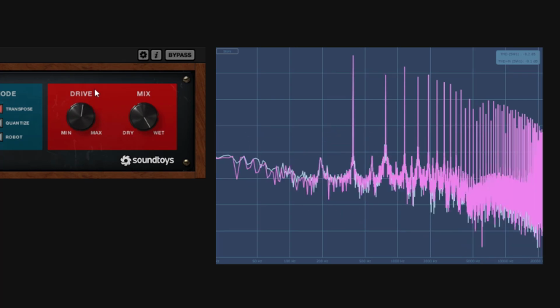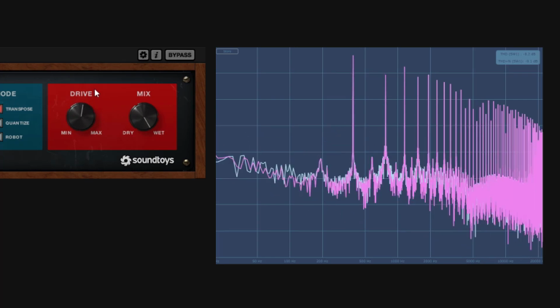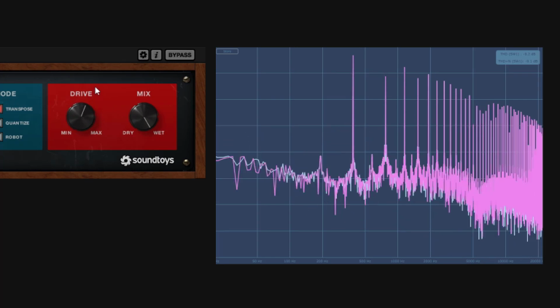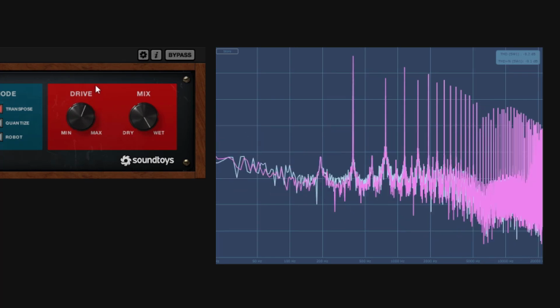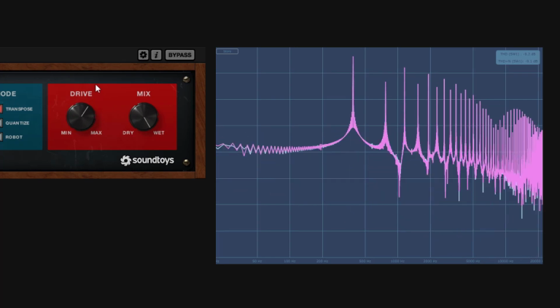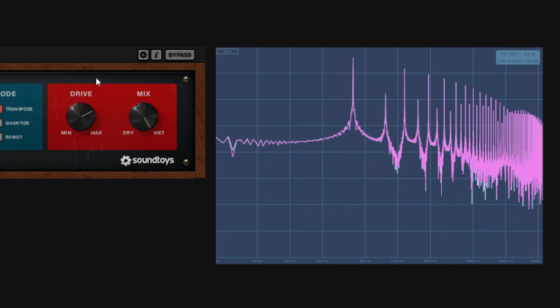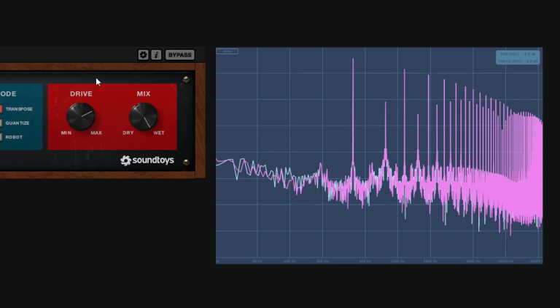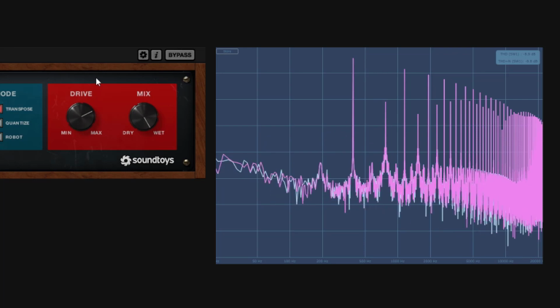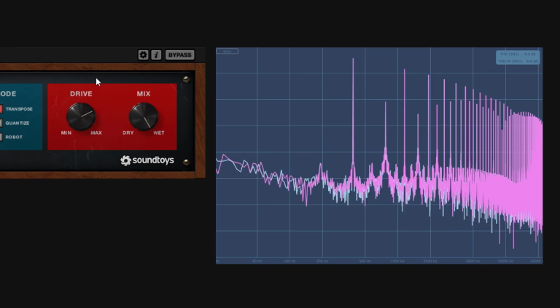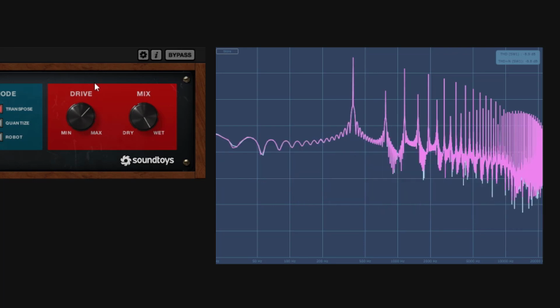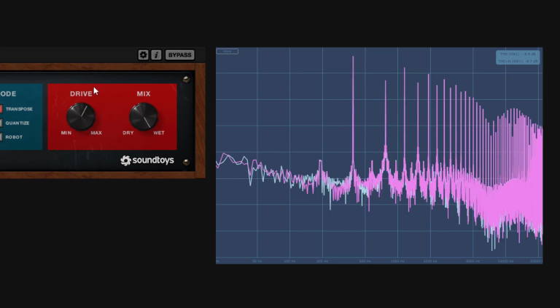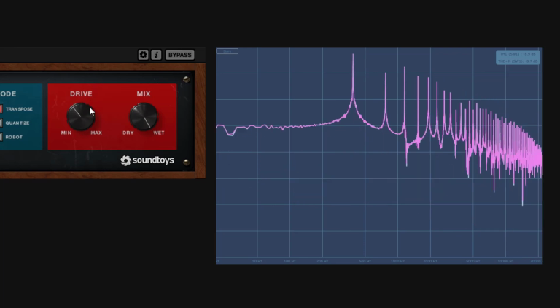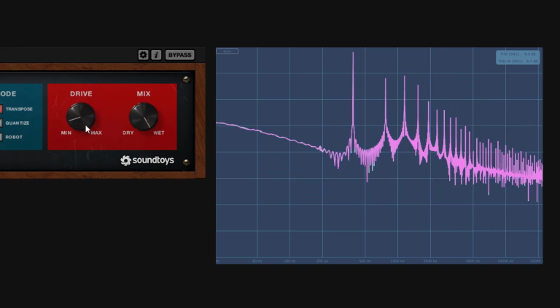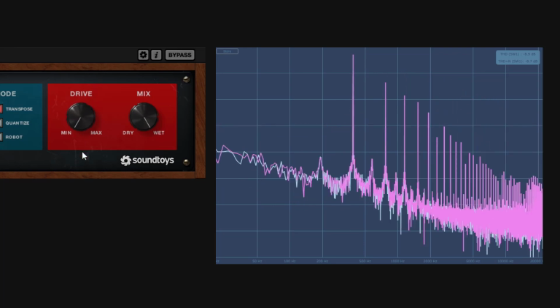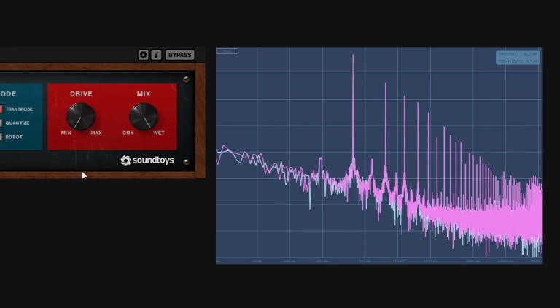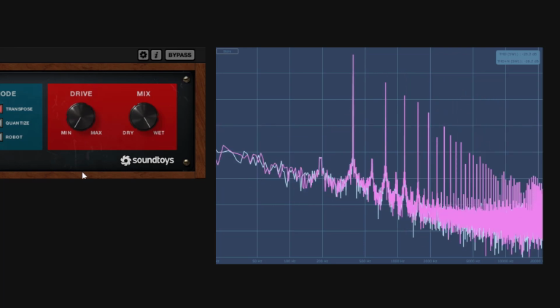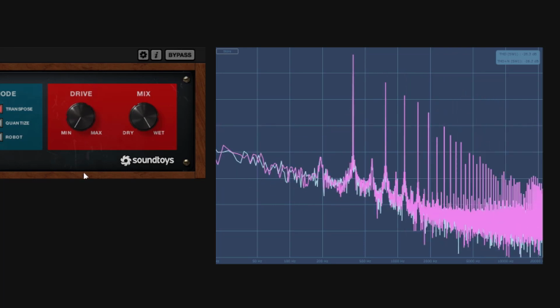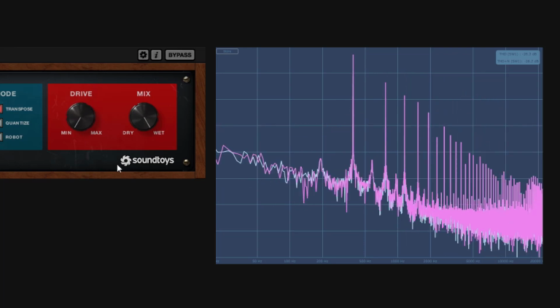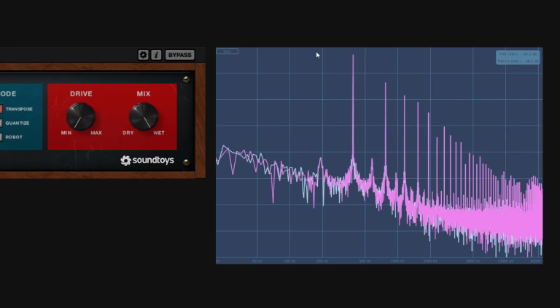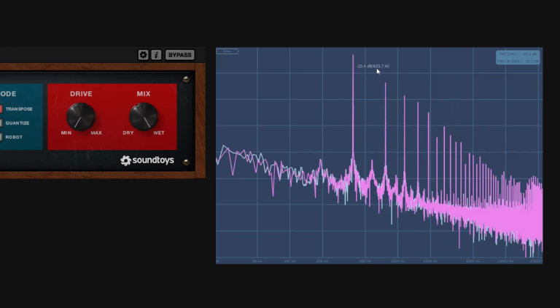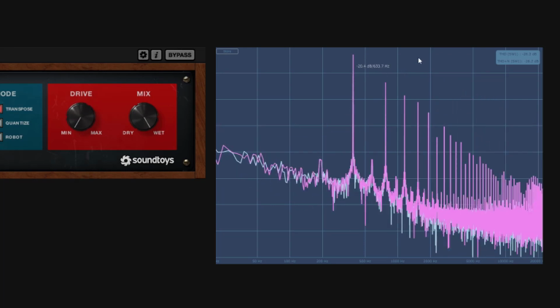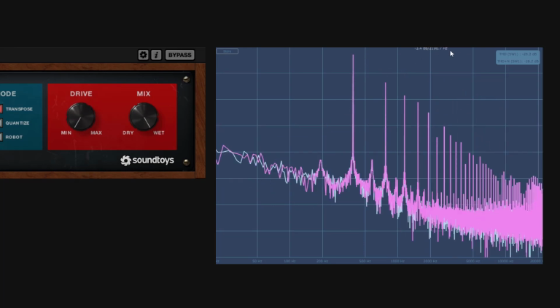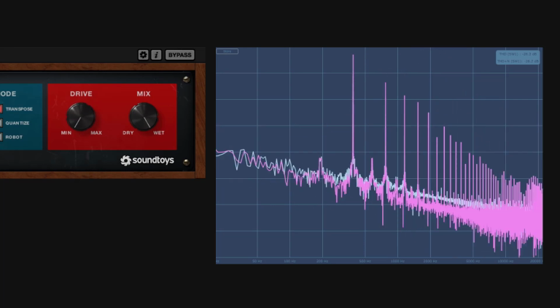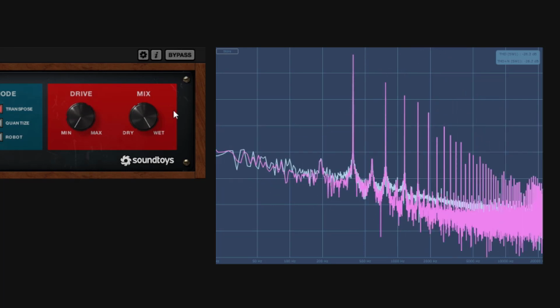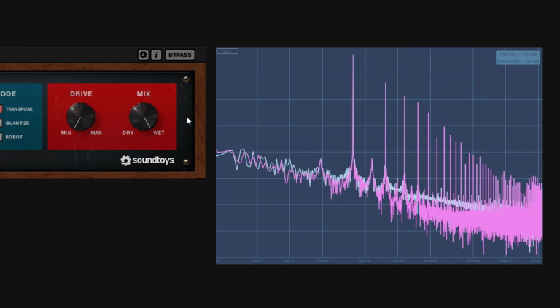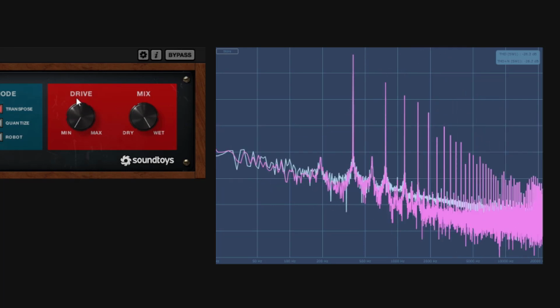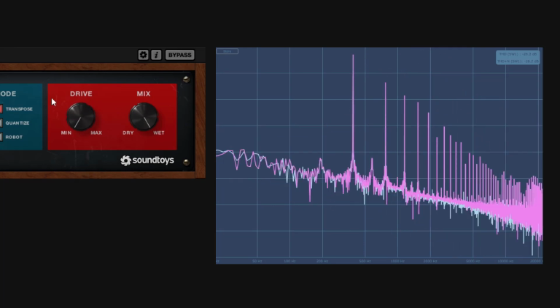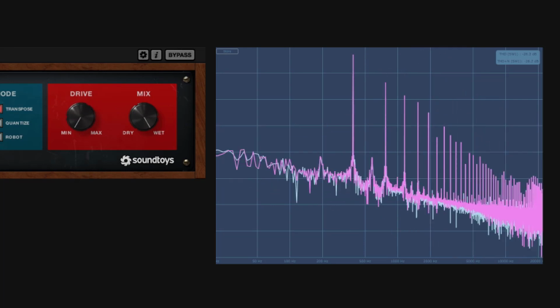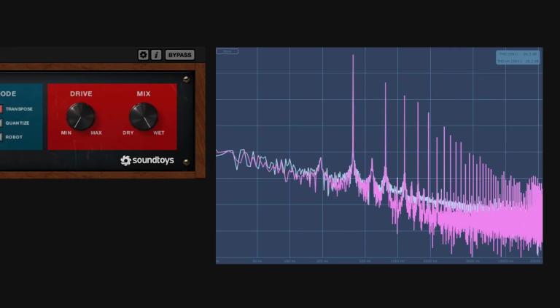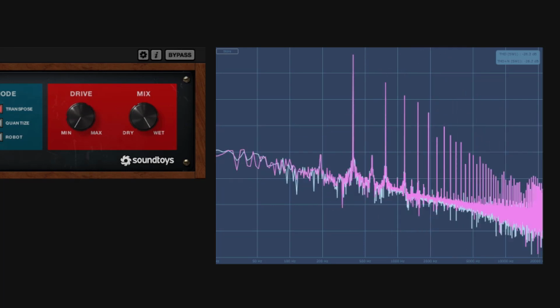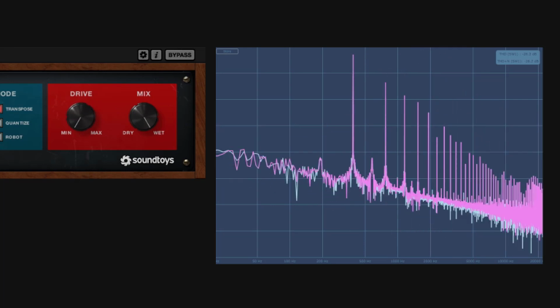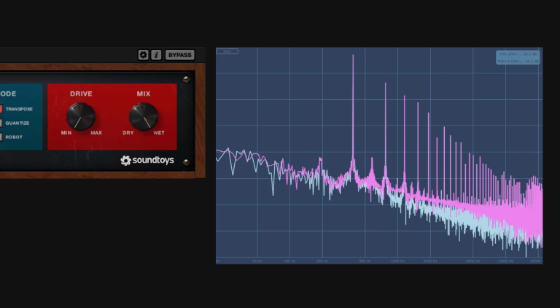So if you thought this plugin is clean — no, it's not clean, and that's actually part of the fun. It gives you a little bit of coloration and saturation, and on top we get the pitch shifting part.